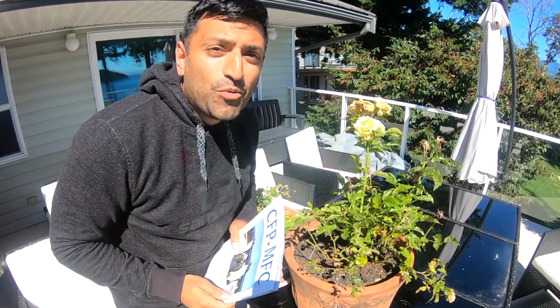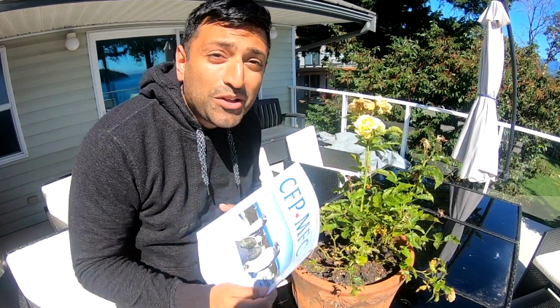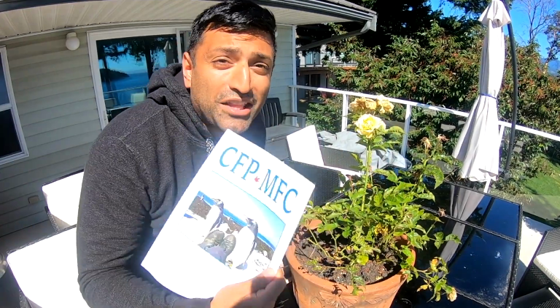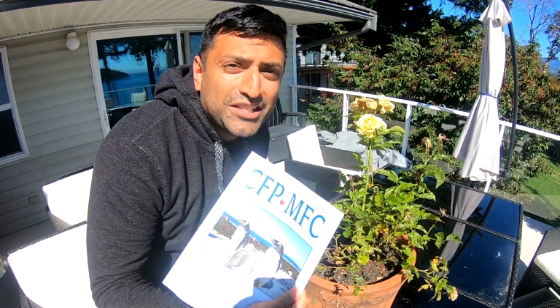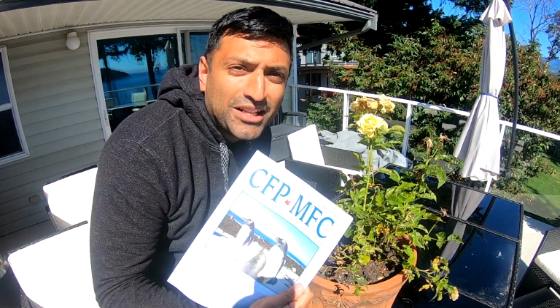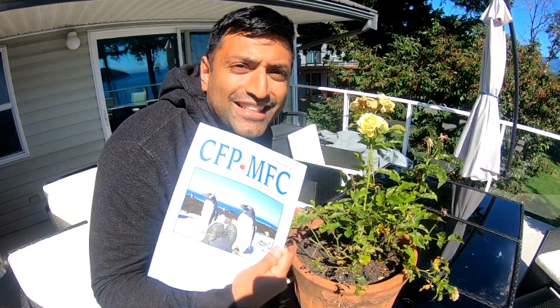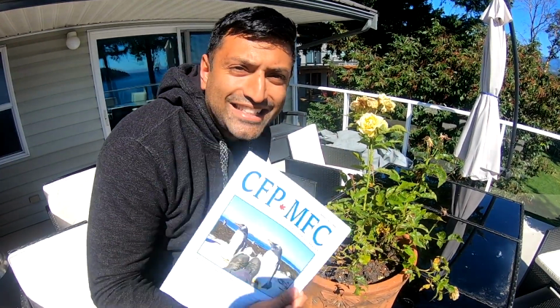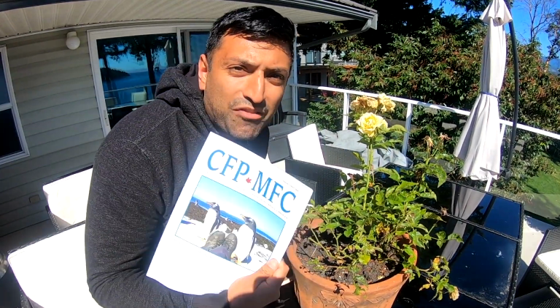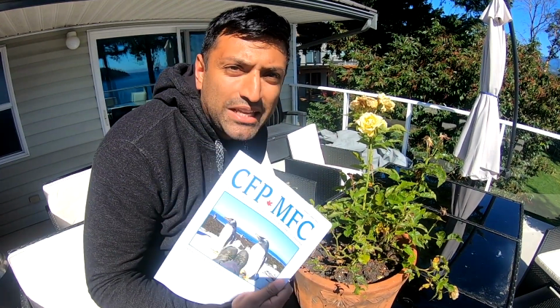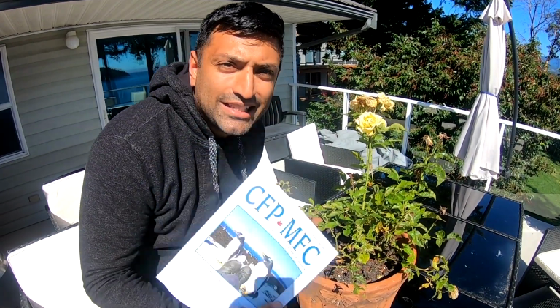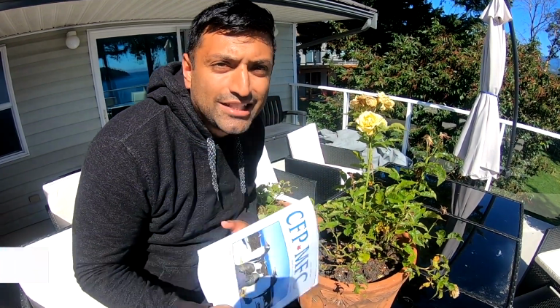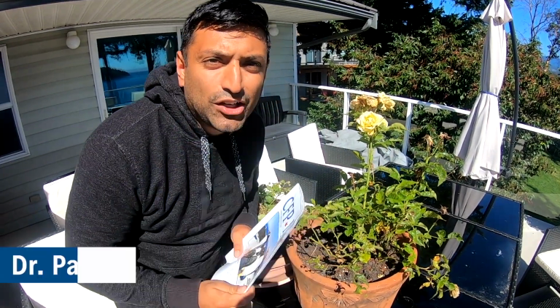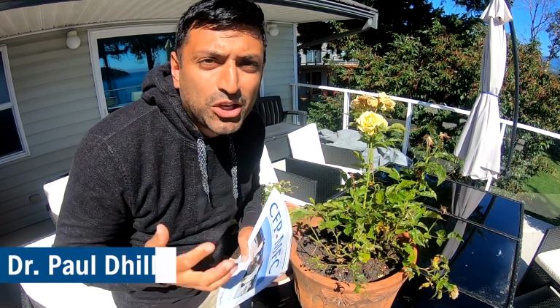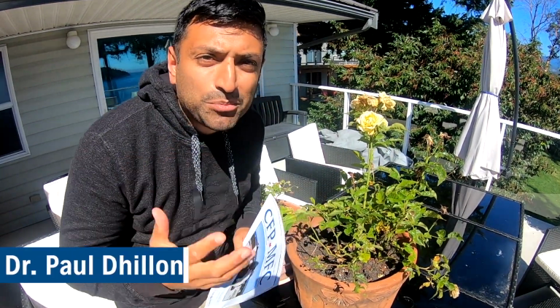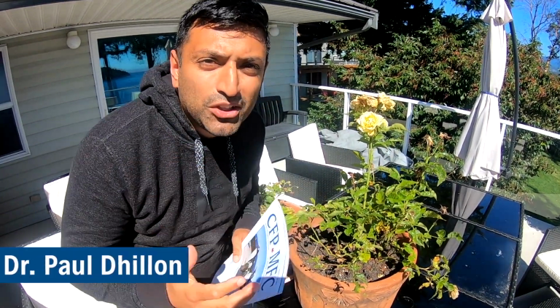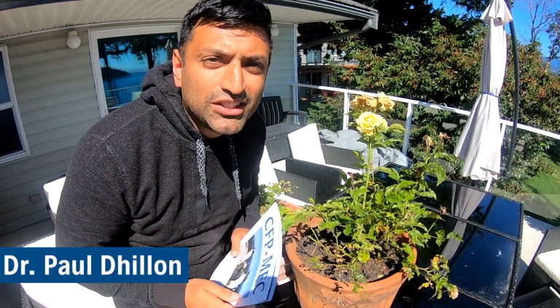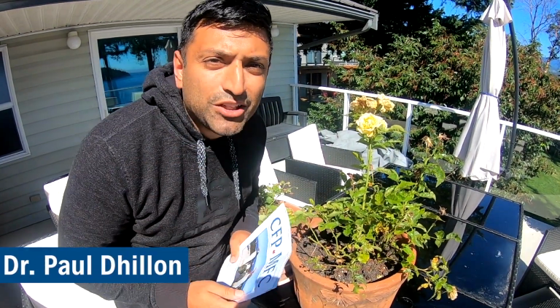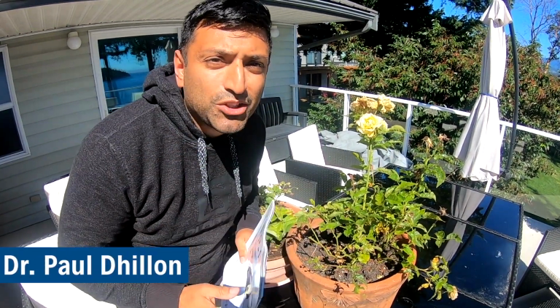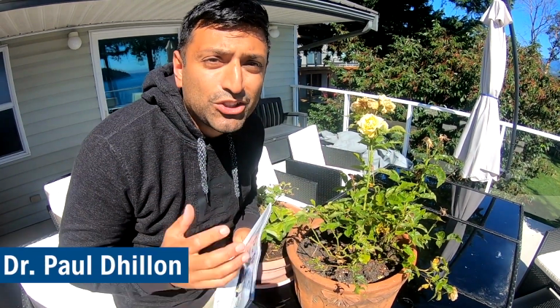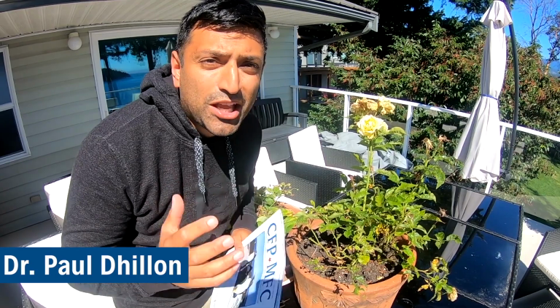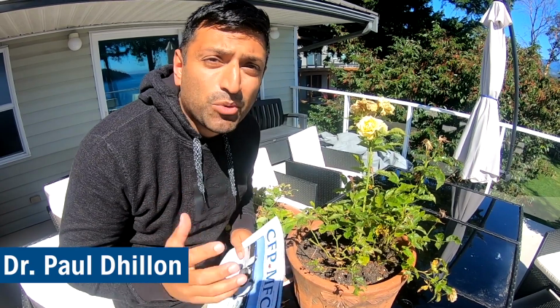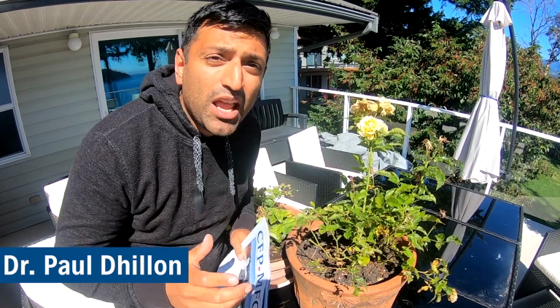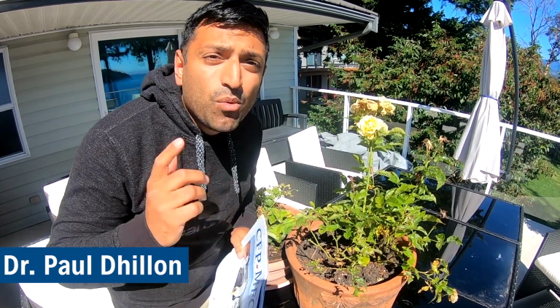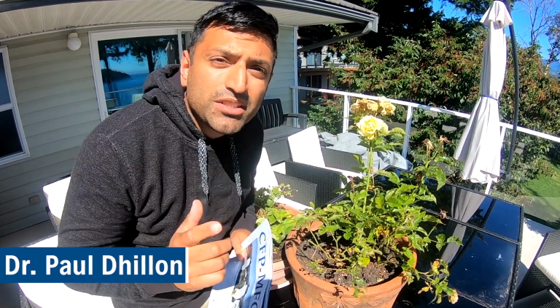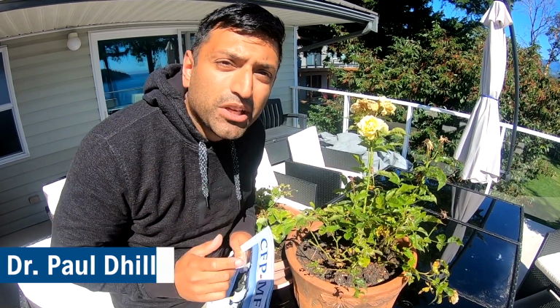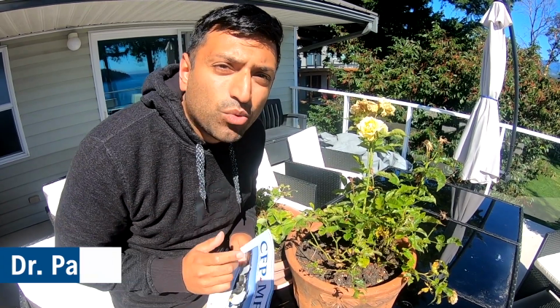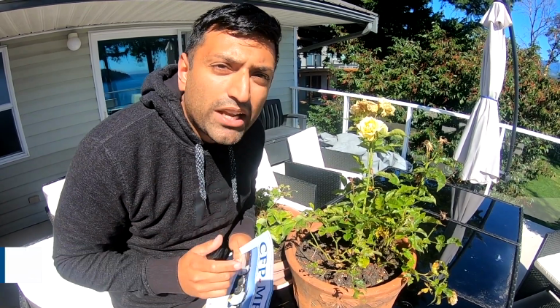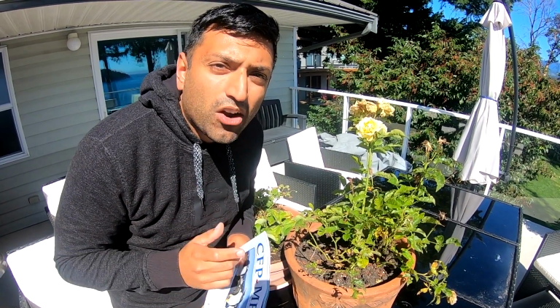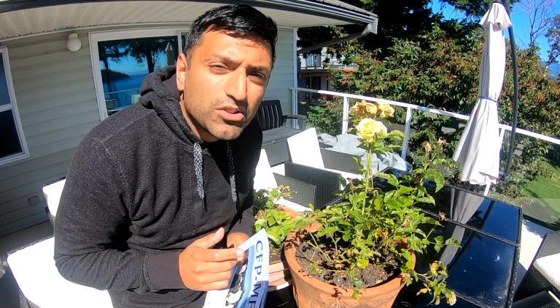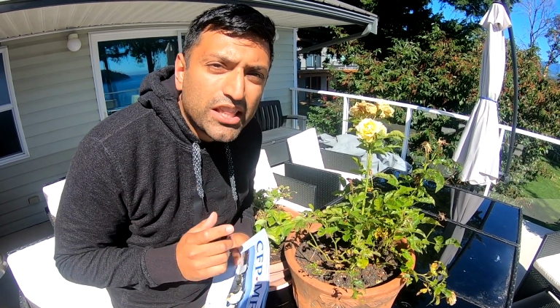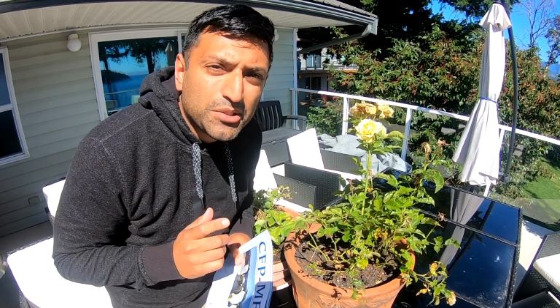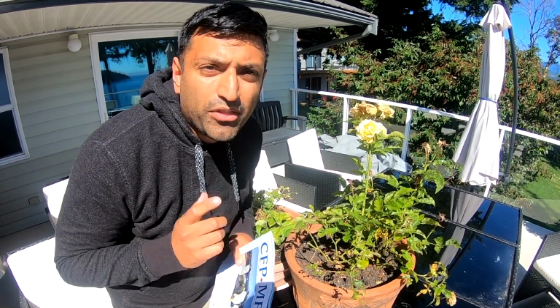Welcome to this month's CFP Distilled. I'm Dr. Paul Doan here with Dr. Simon Moore. What are some of the great articles this month?